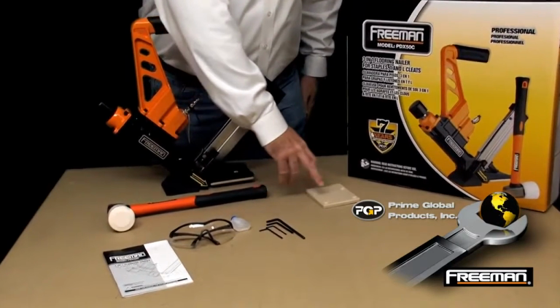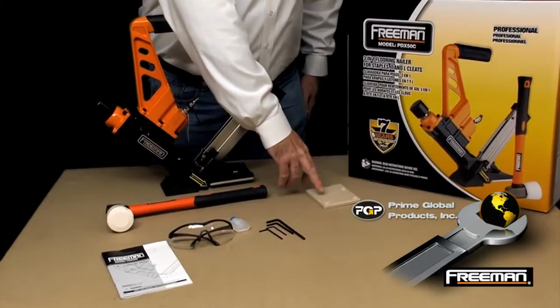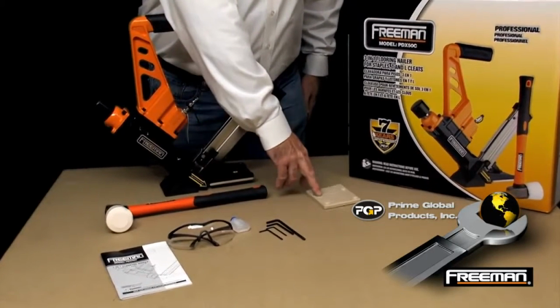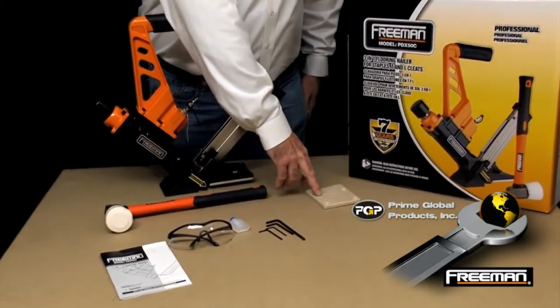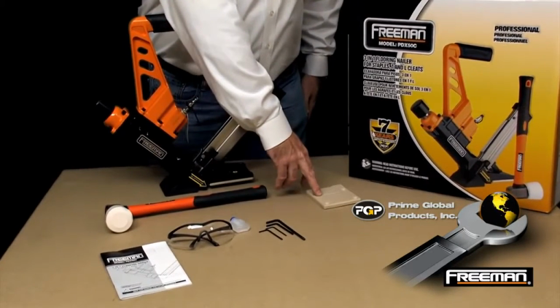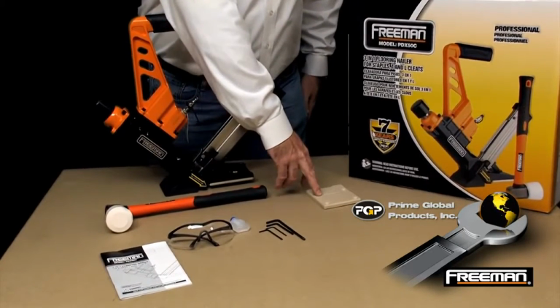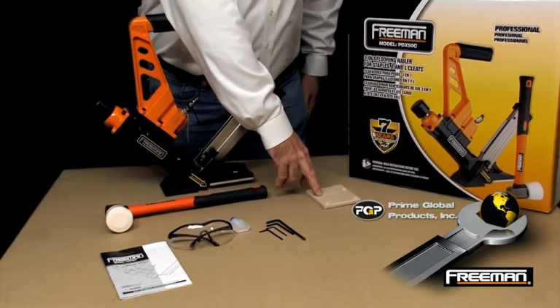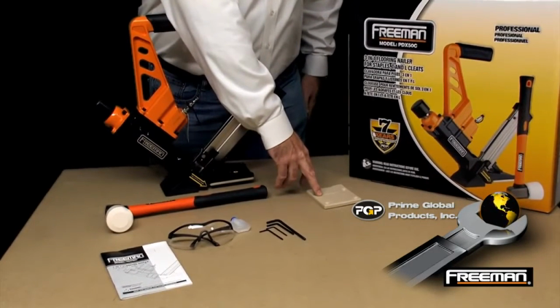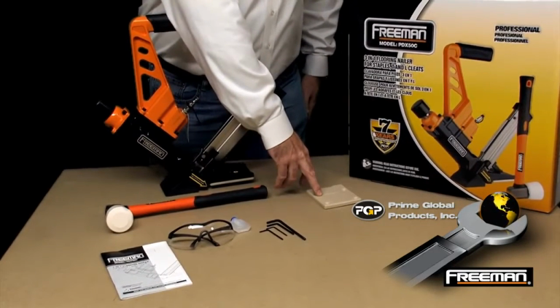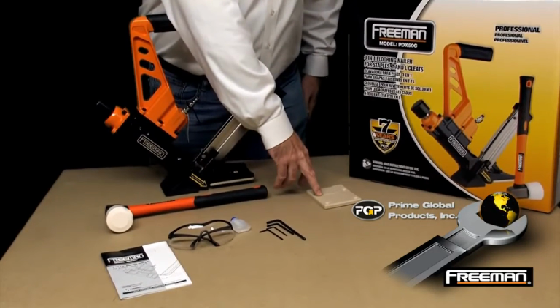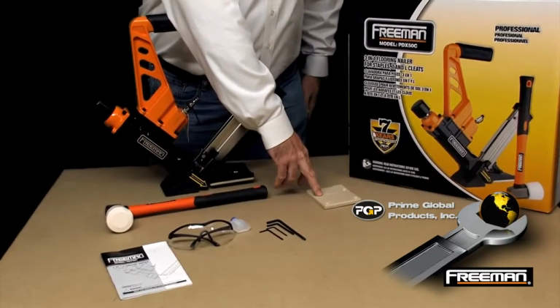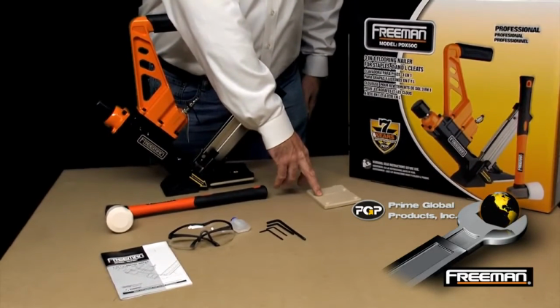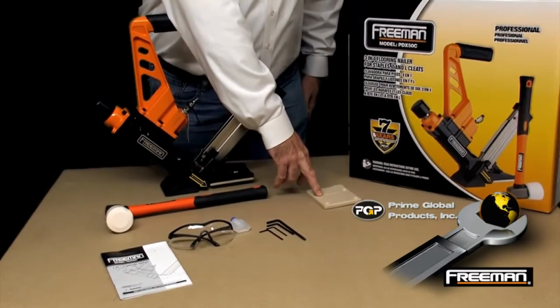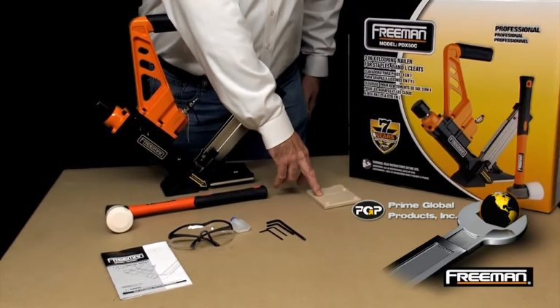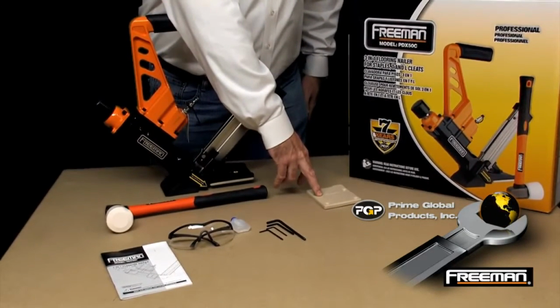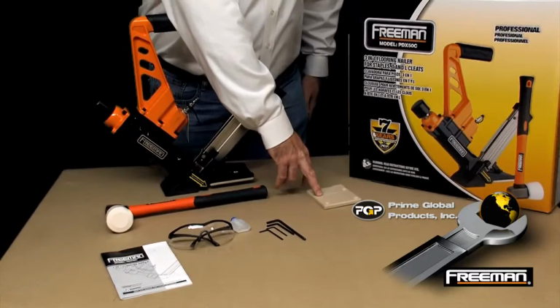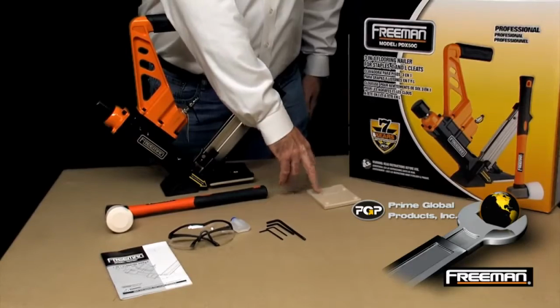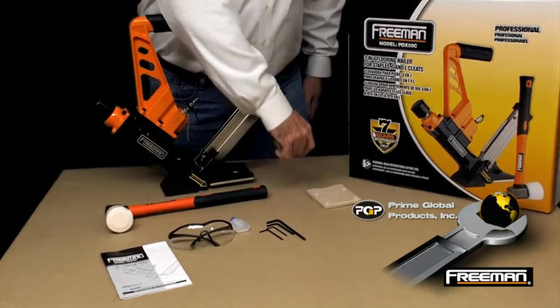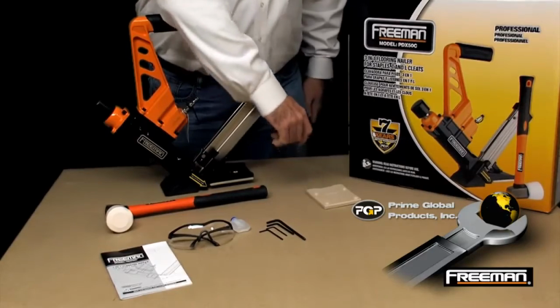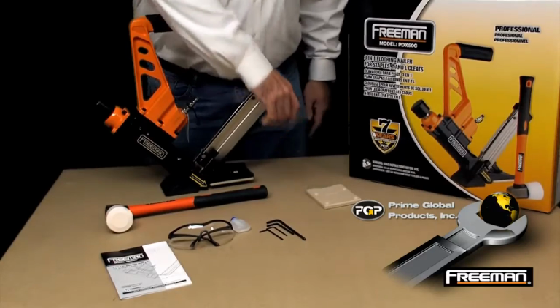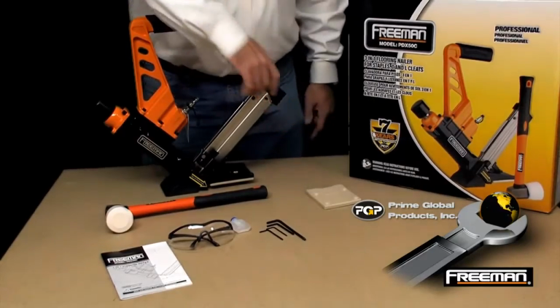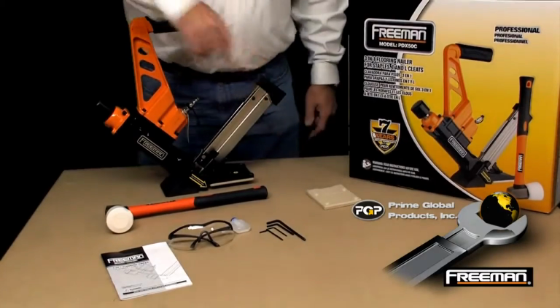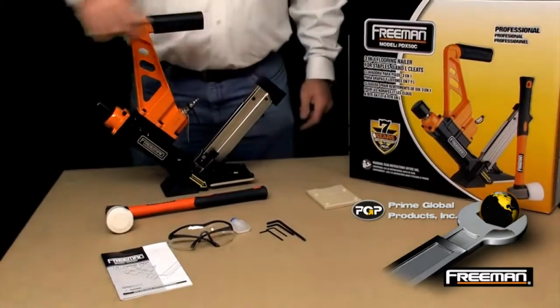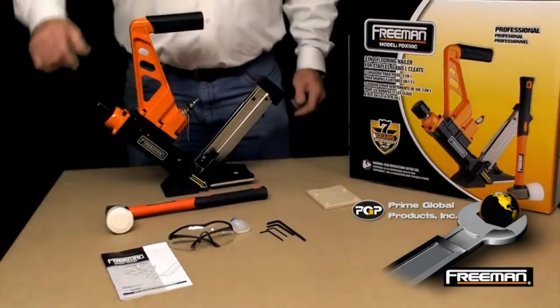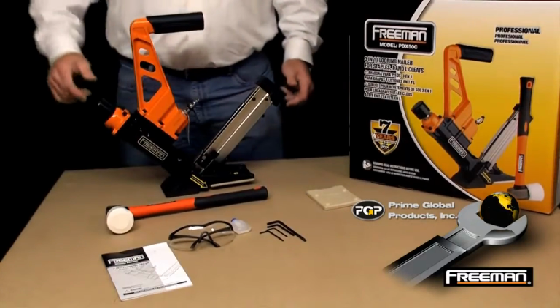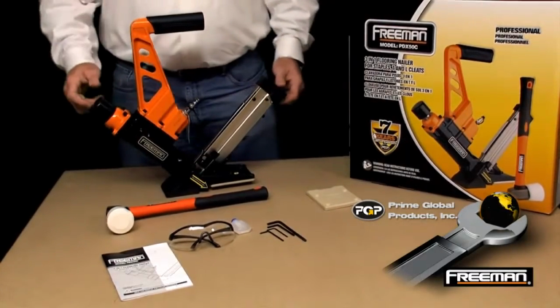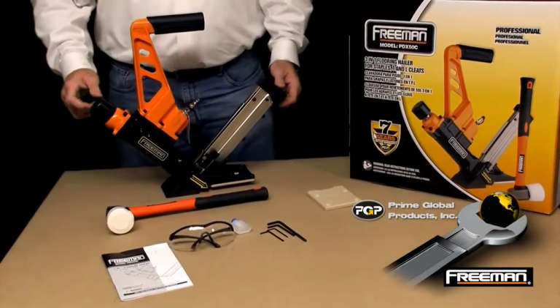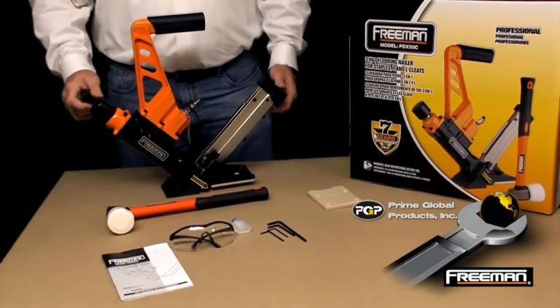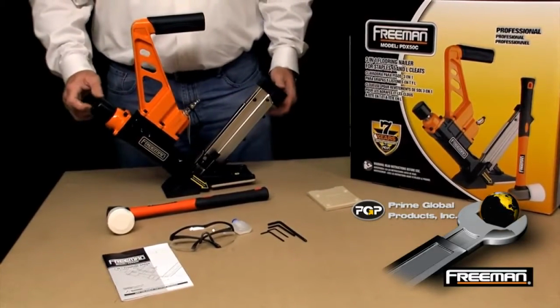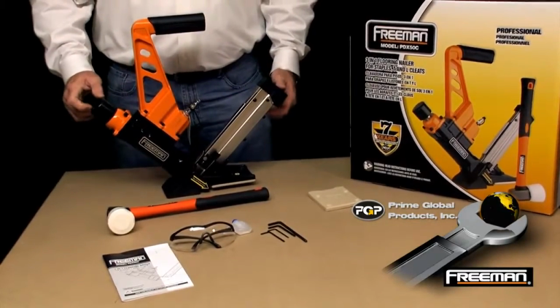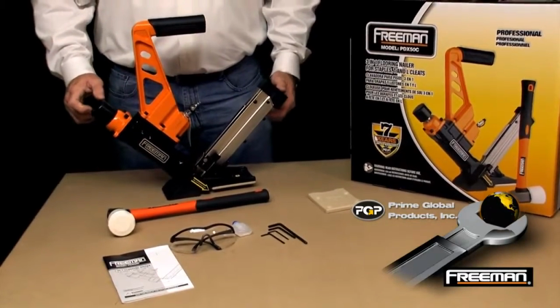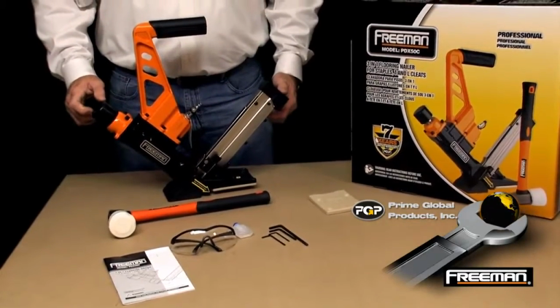It also includes an additional floor plate or base plate for a half-inch, five-eighths, and nine-sixteenths installation.